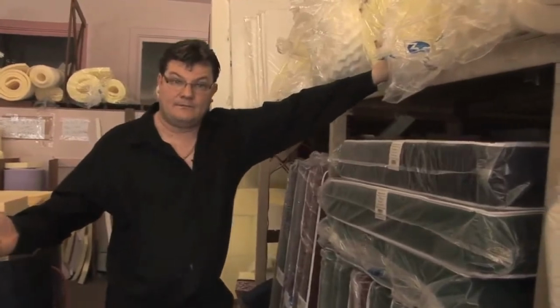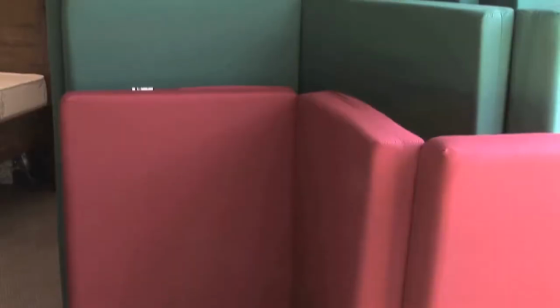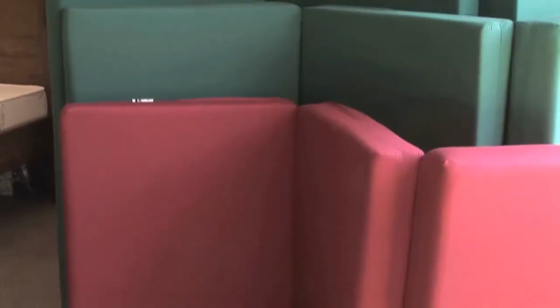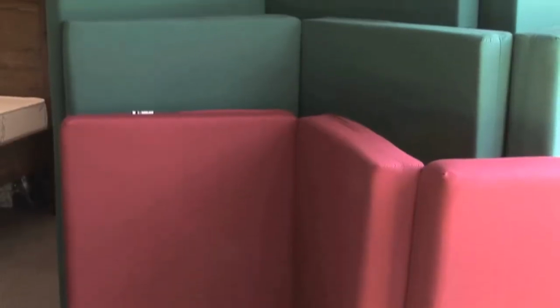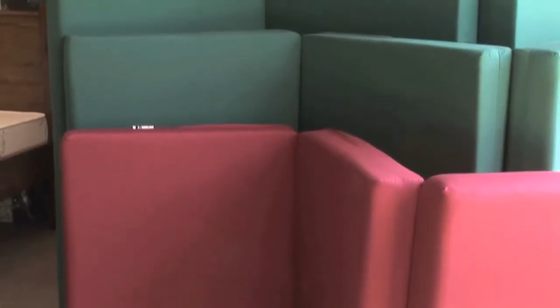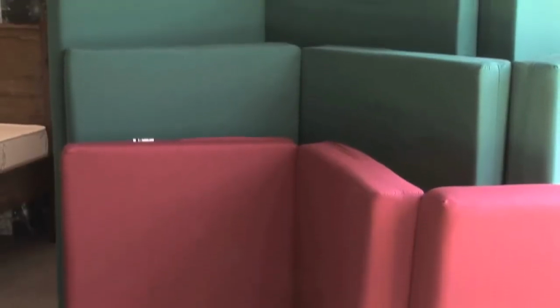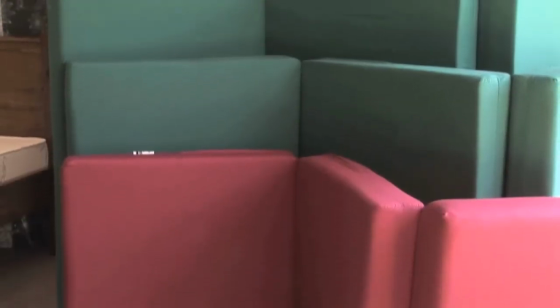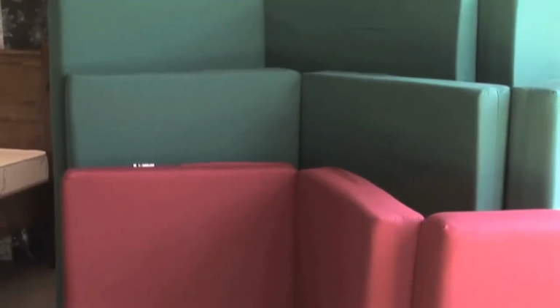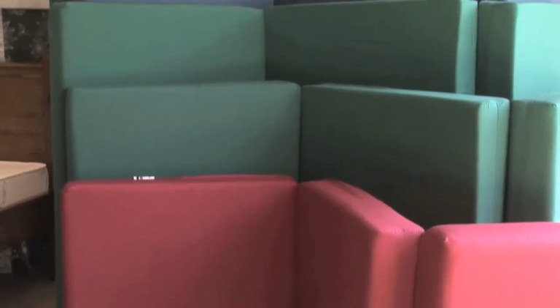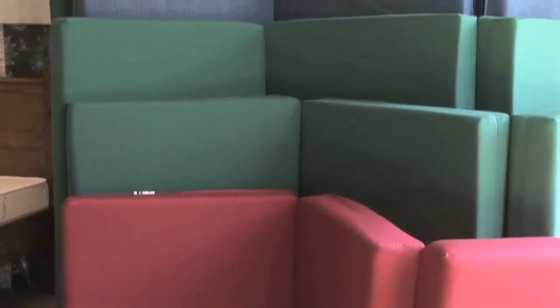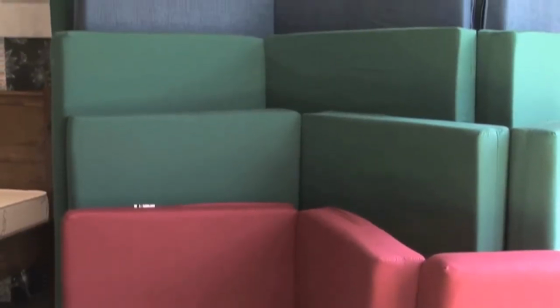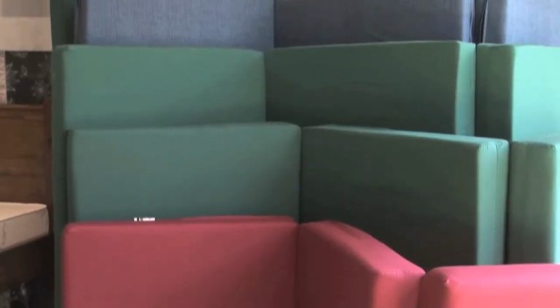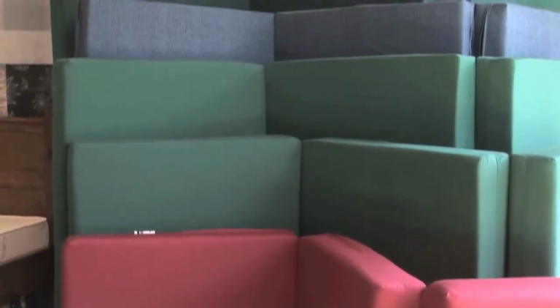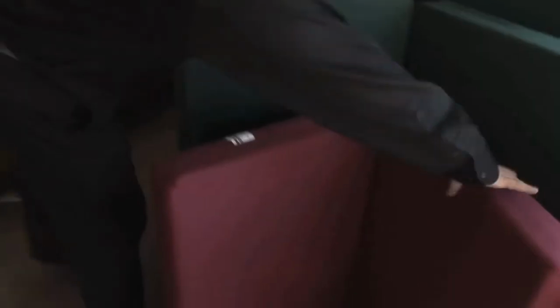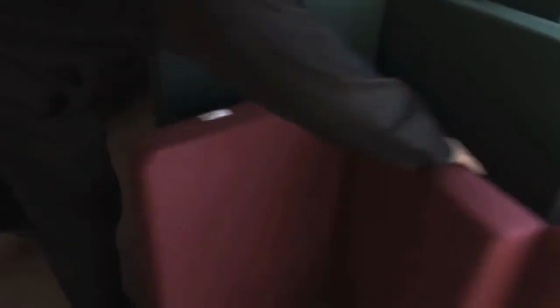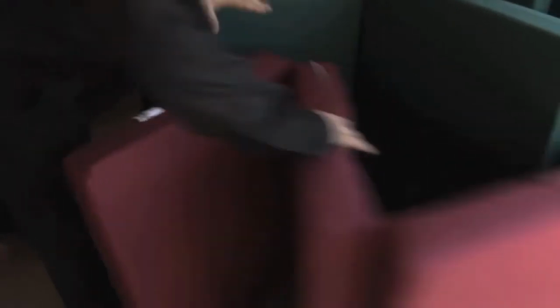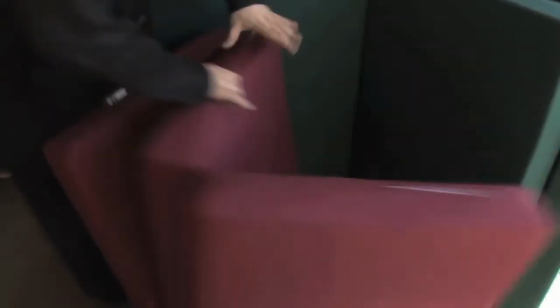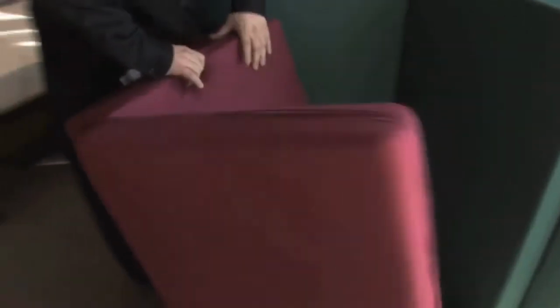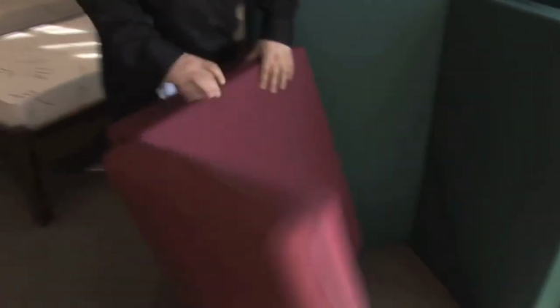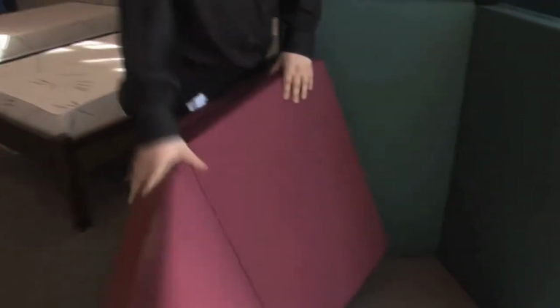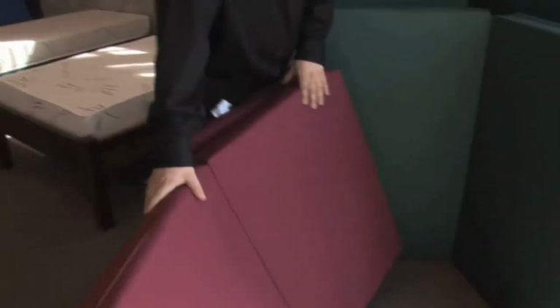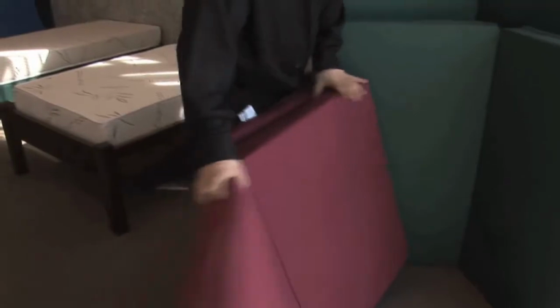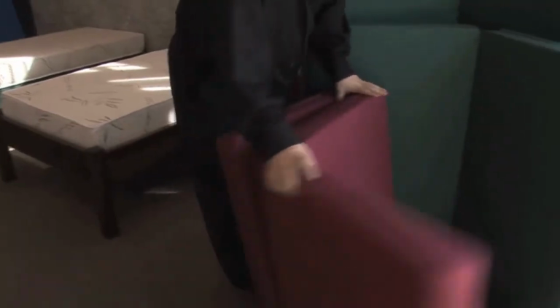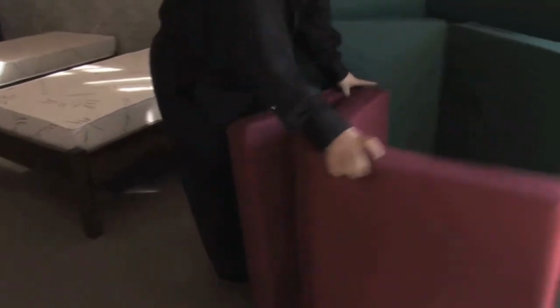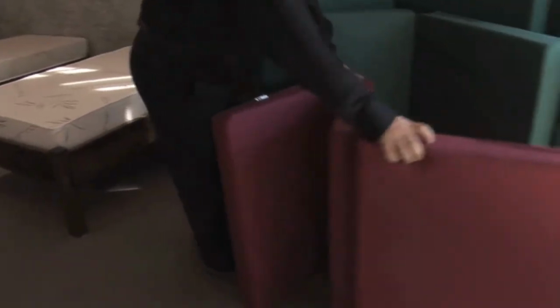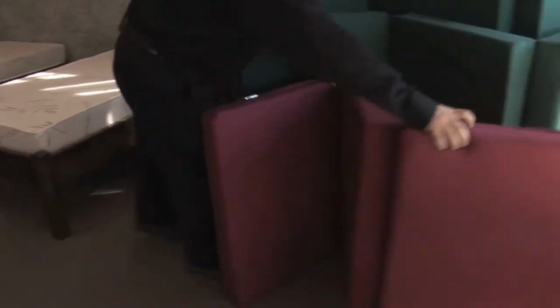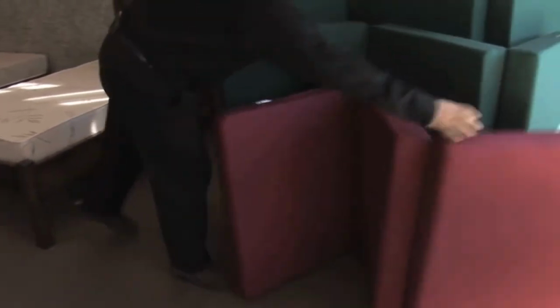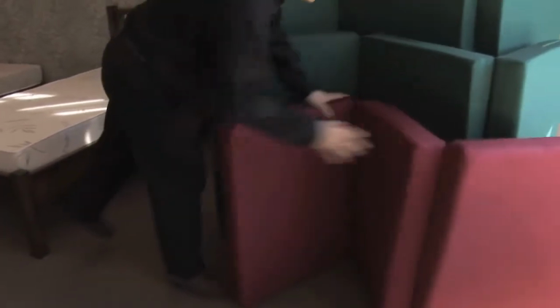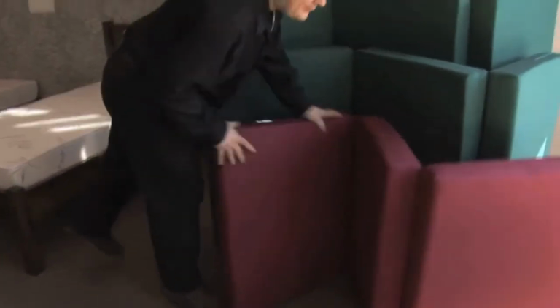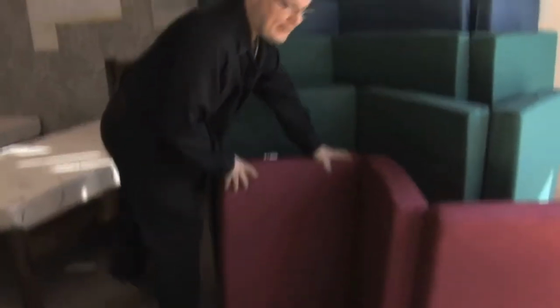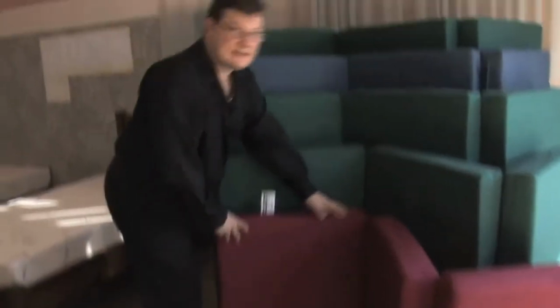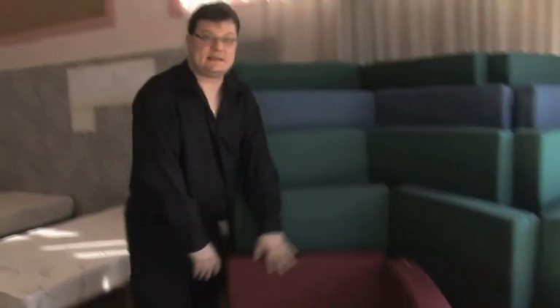We have these folding beds for guests. They store quite easily in the closet and they come in a range of different bed sizes.